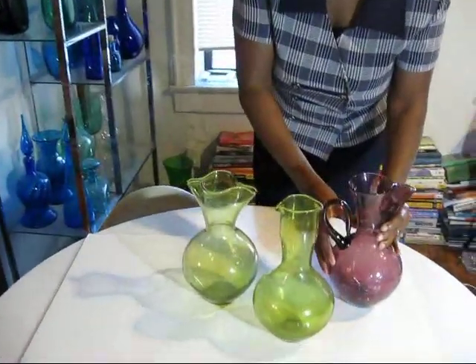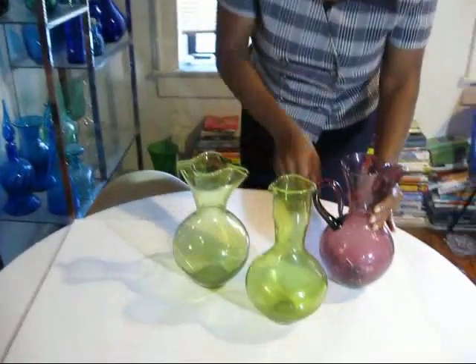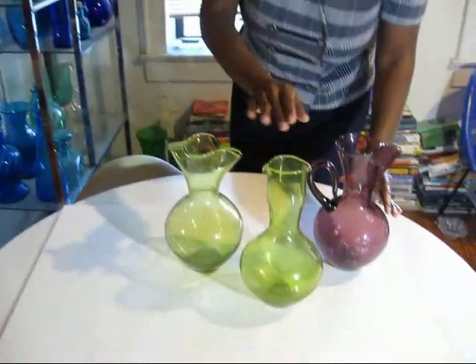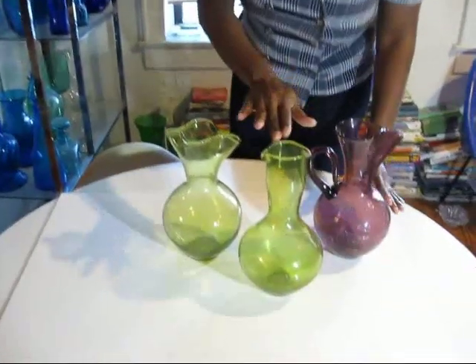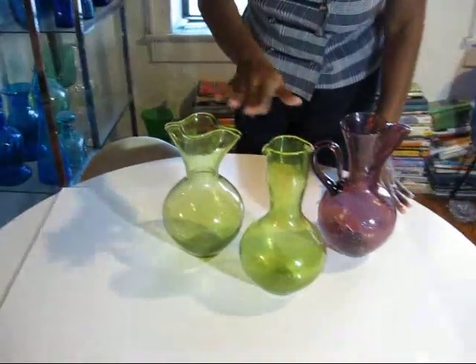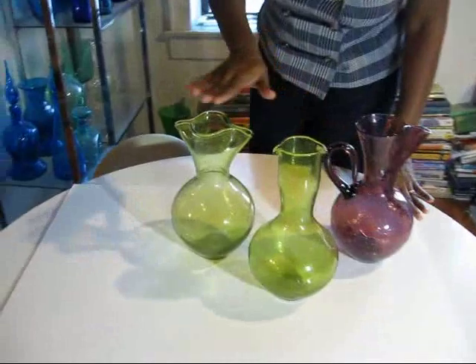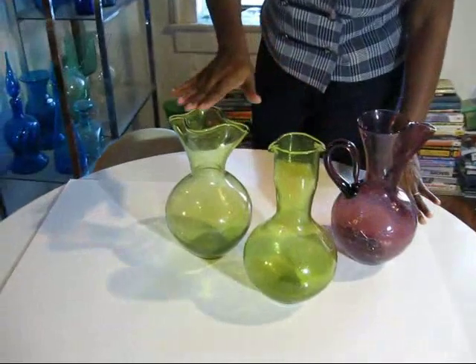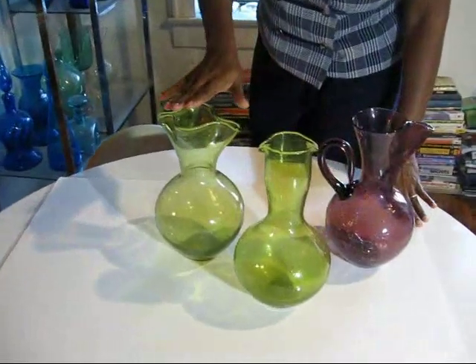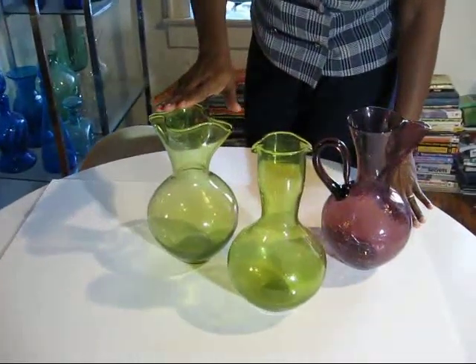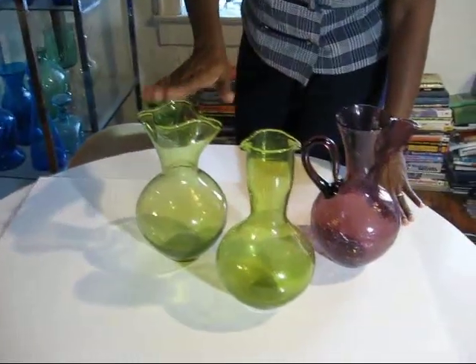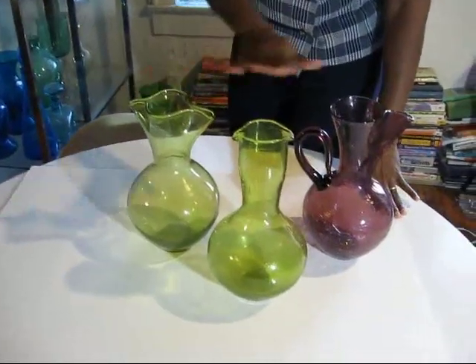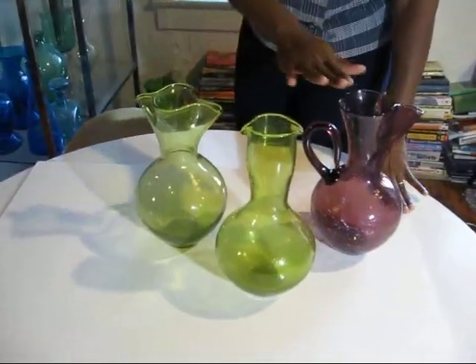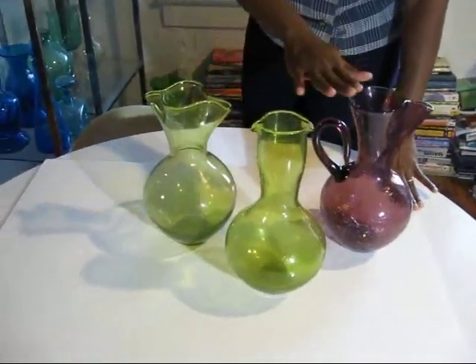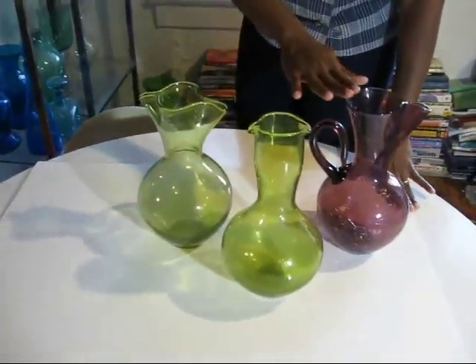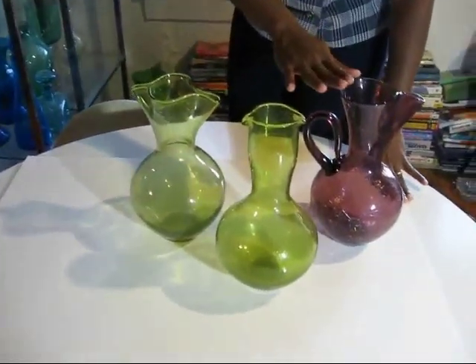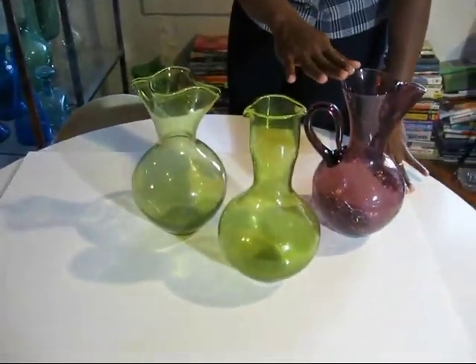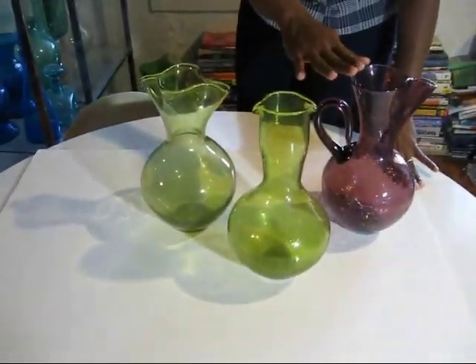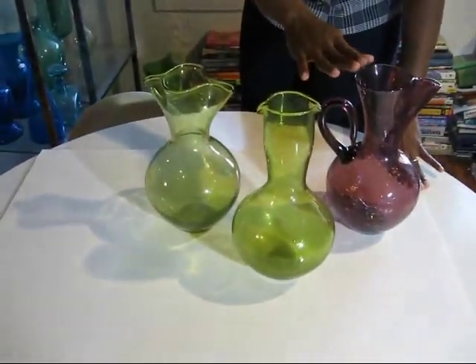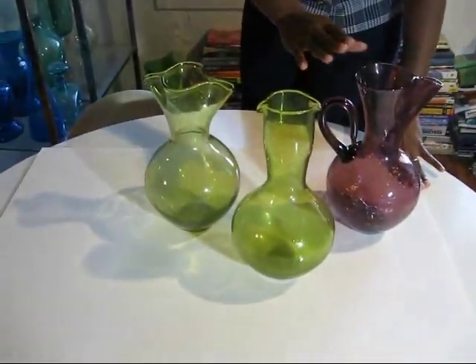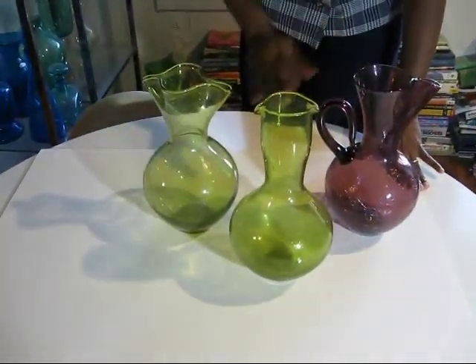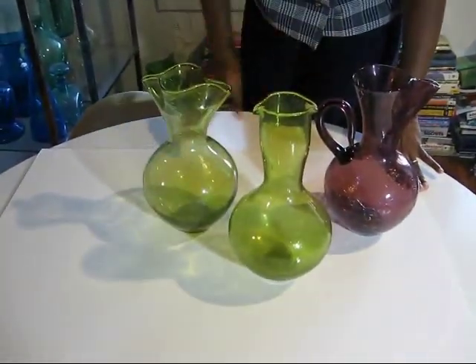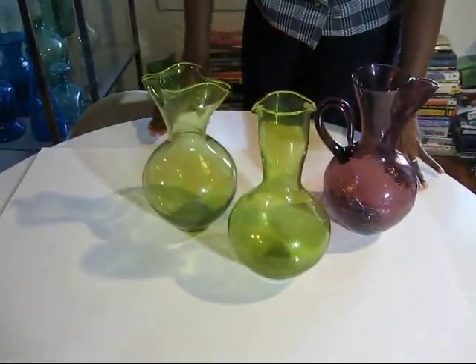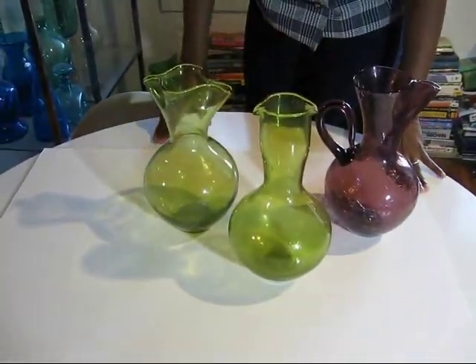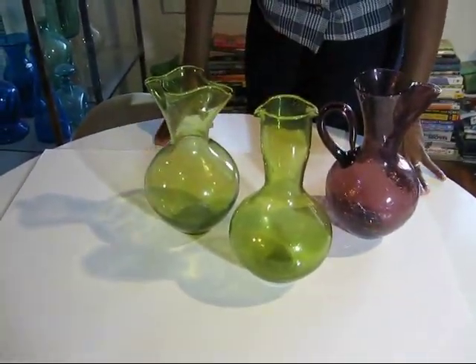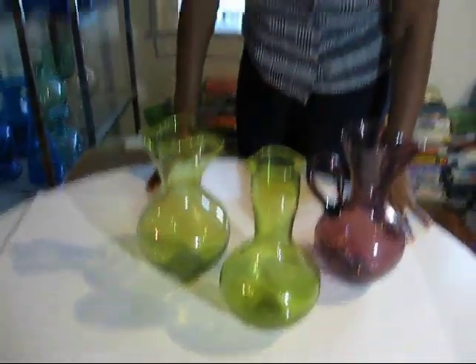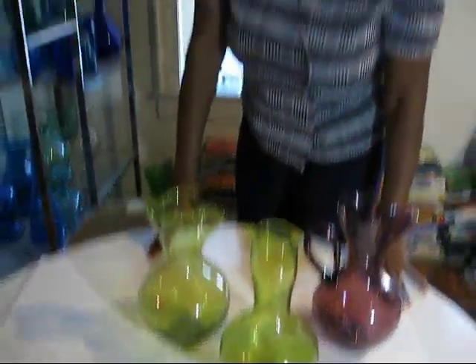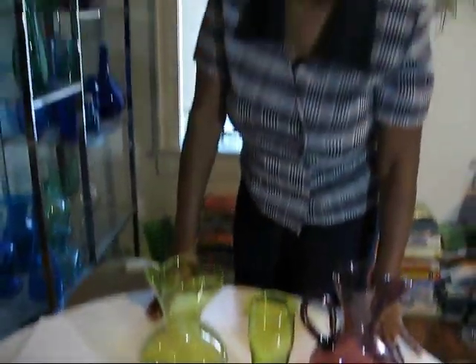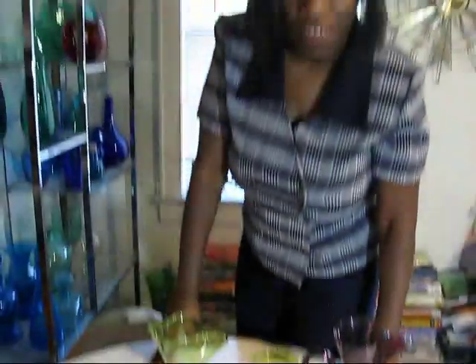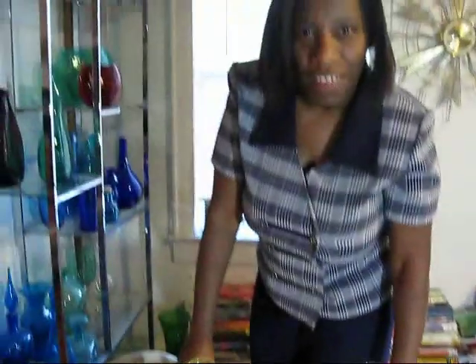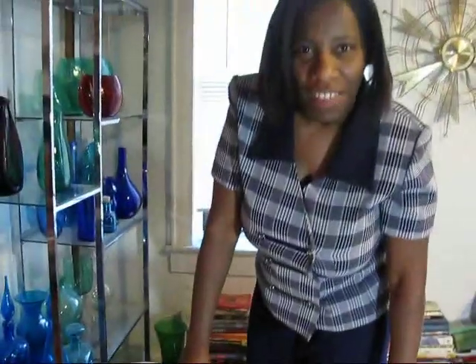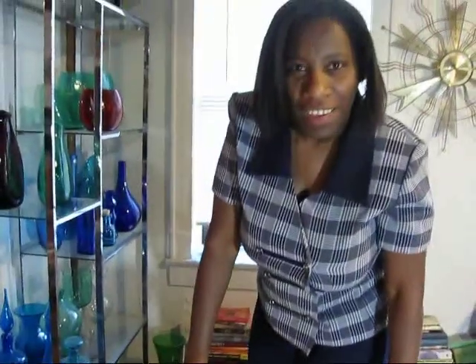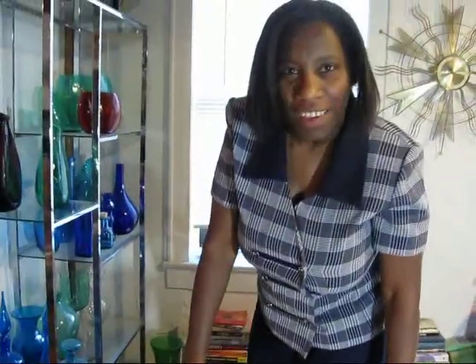These two are in chartreuse, while this one is an amethyst. Thank you.